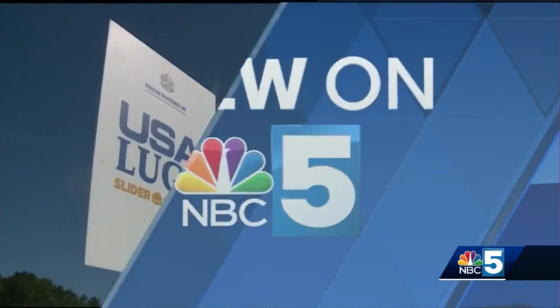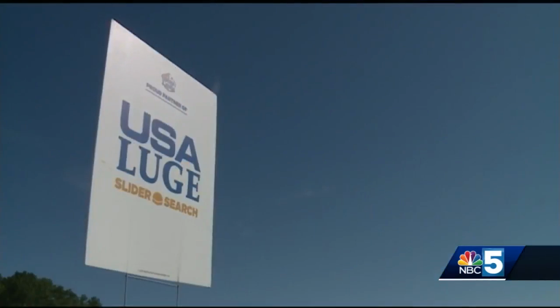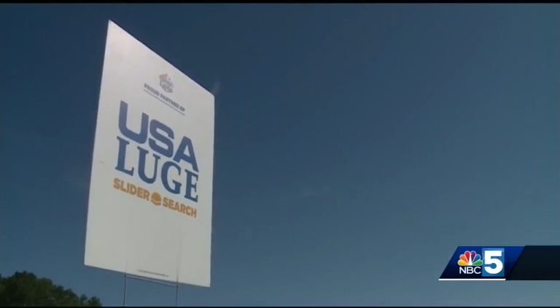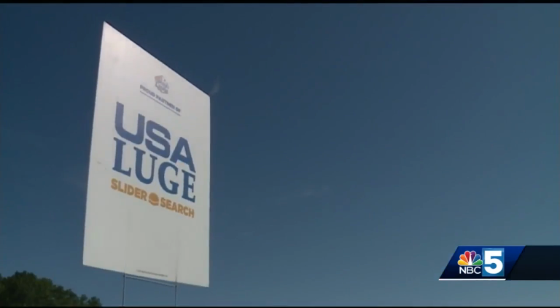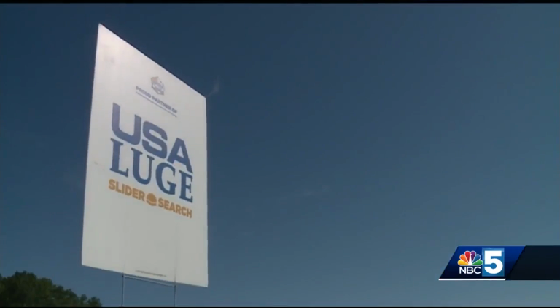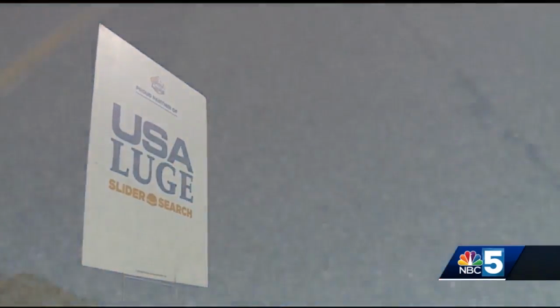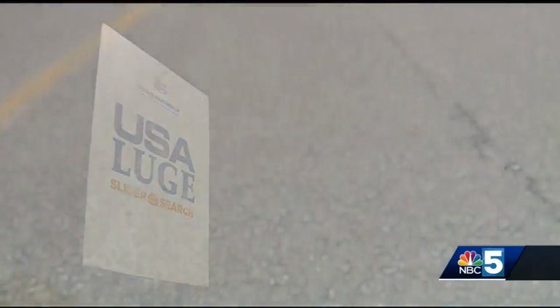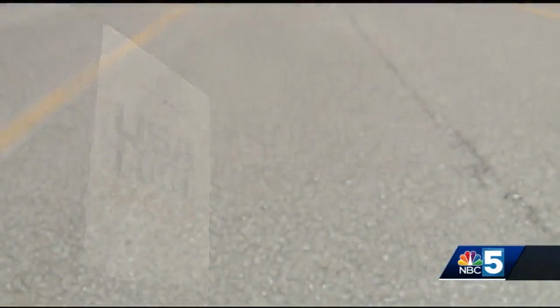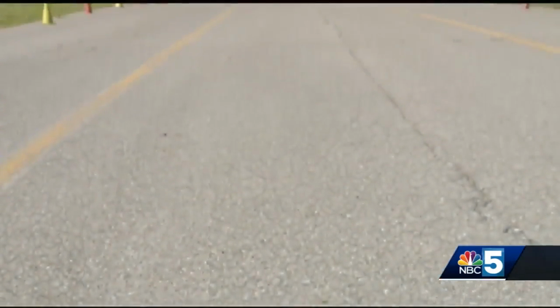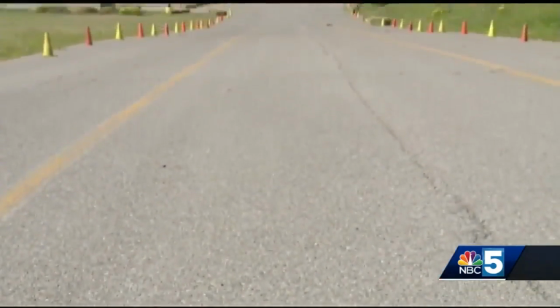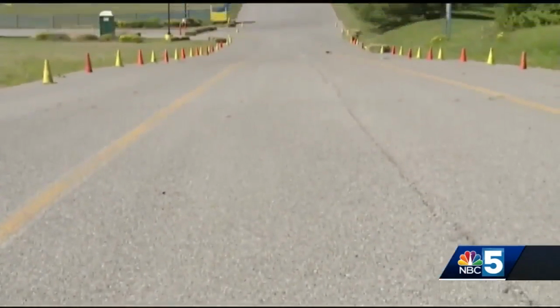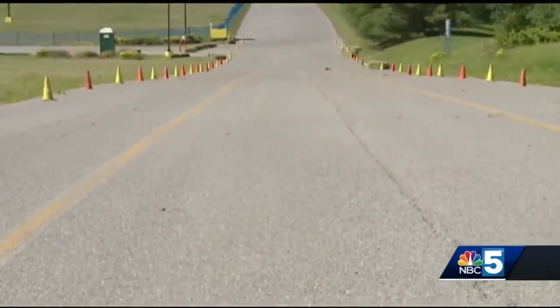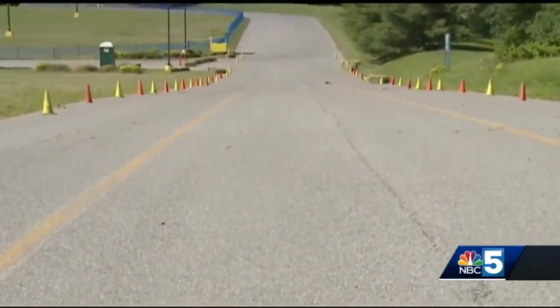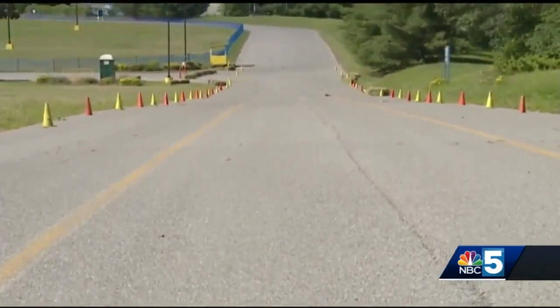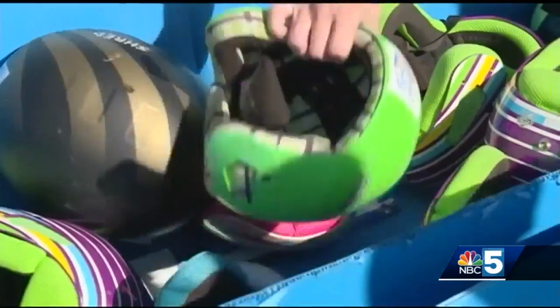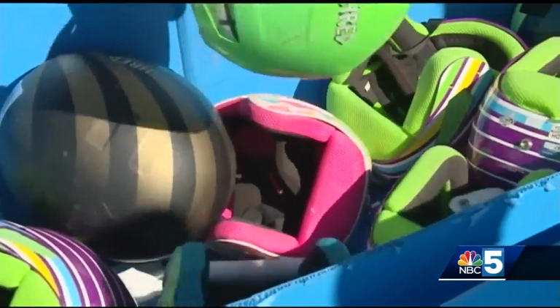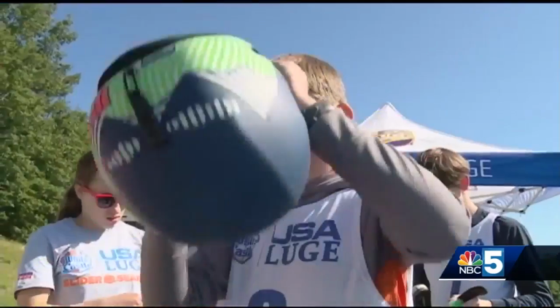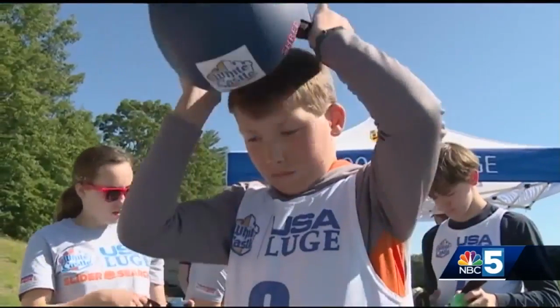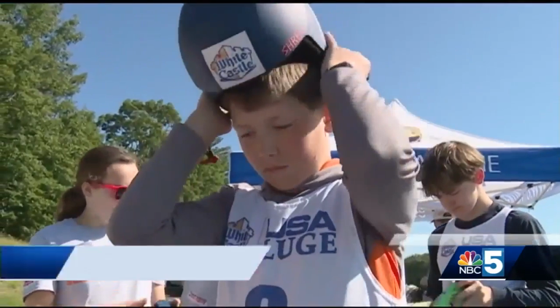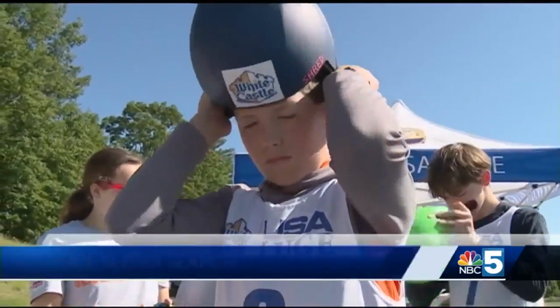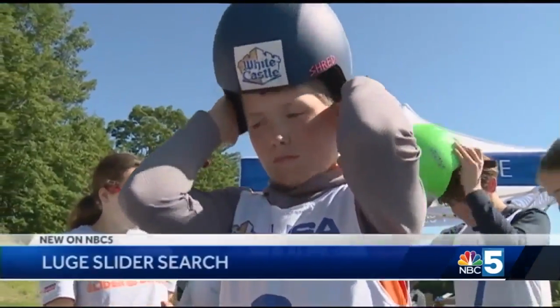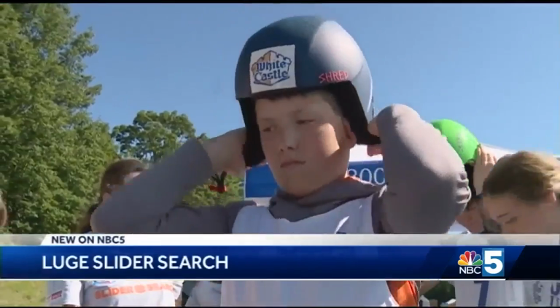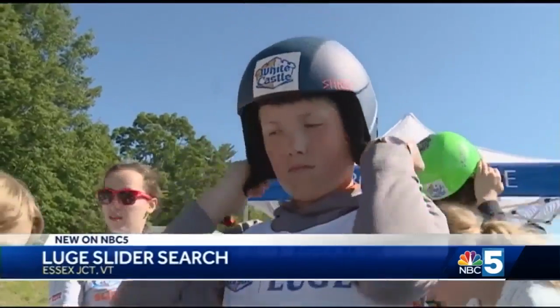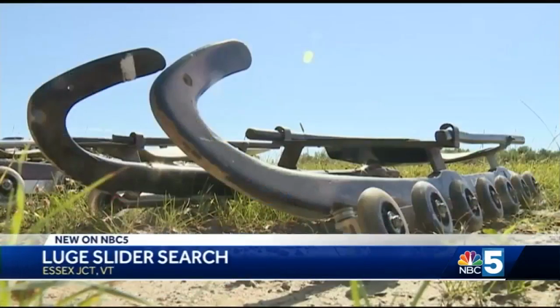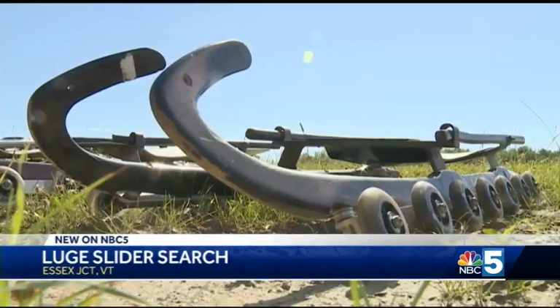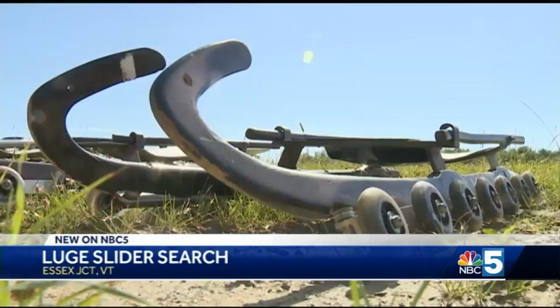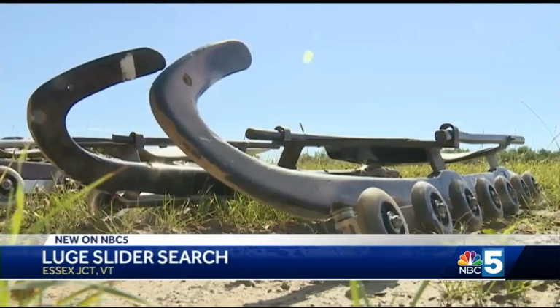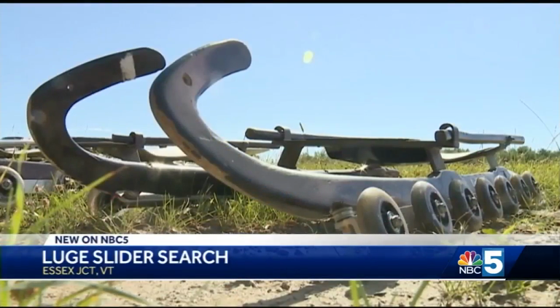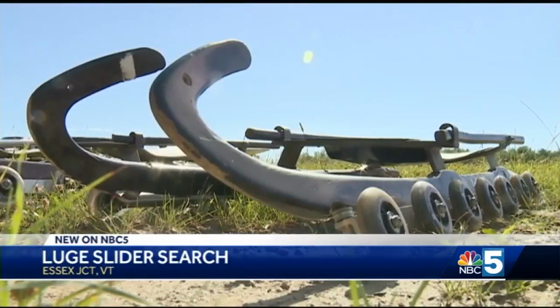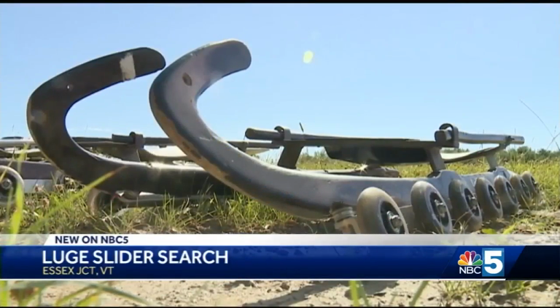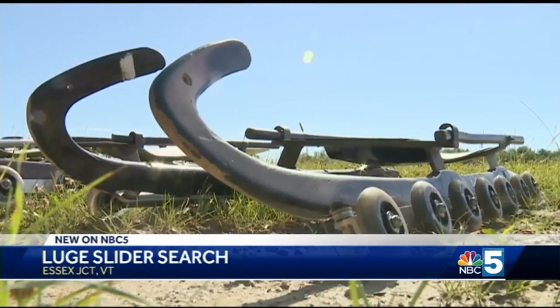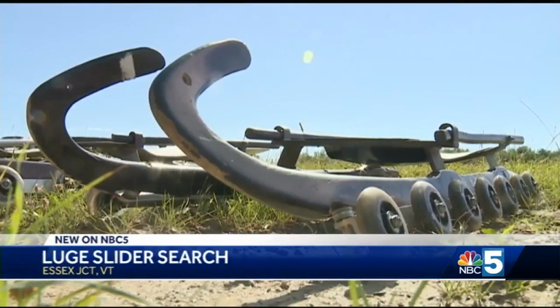On a sunny summer day, with no ice in sight, a group of kids are gearing up to do some serious sledding.